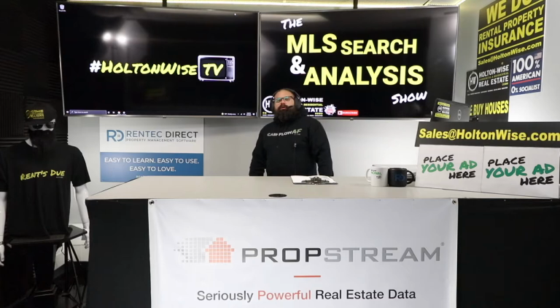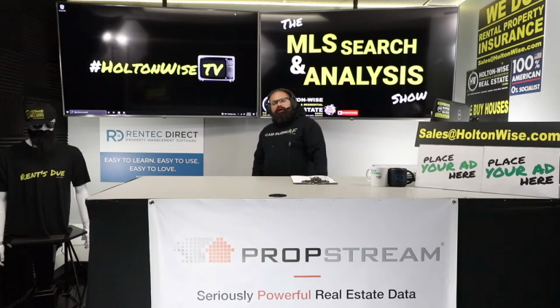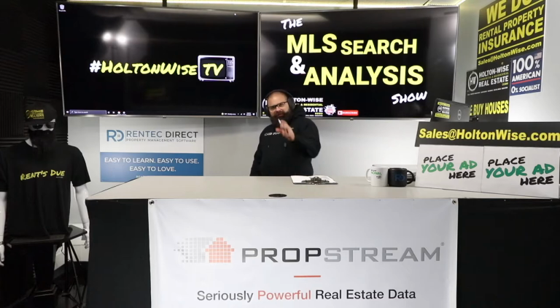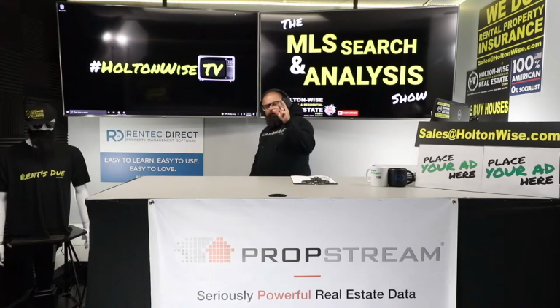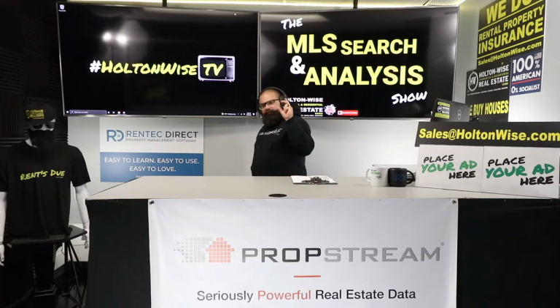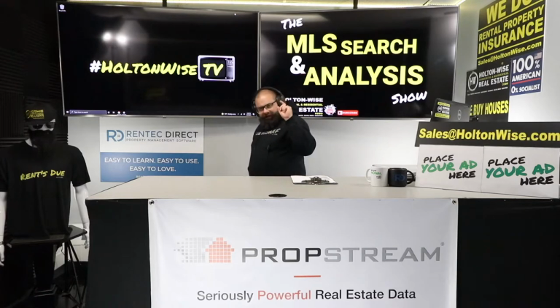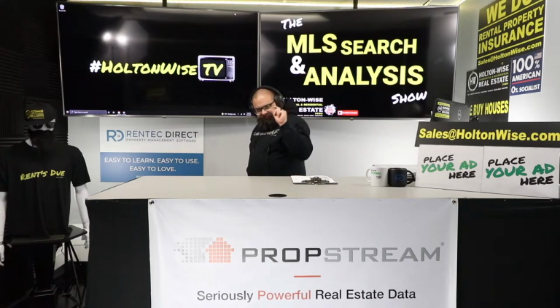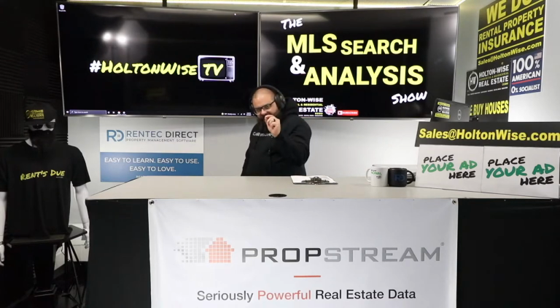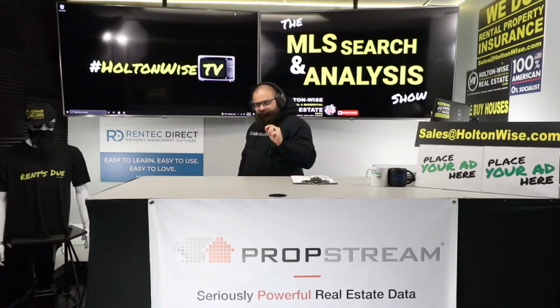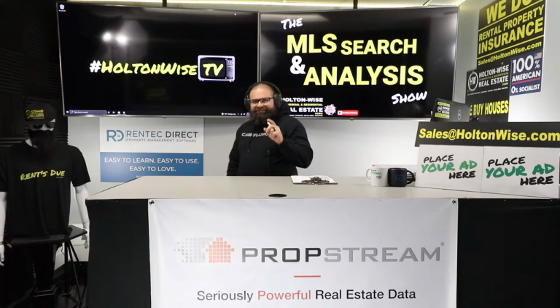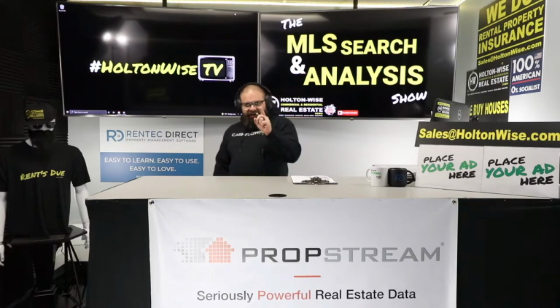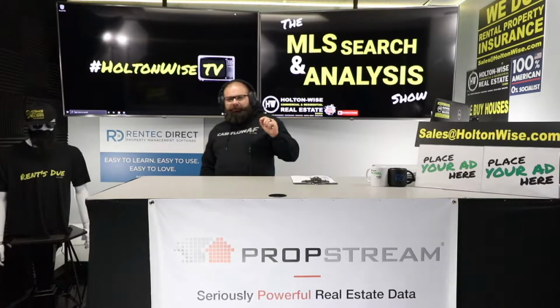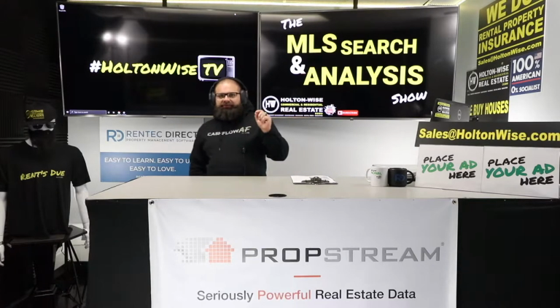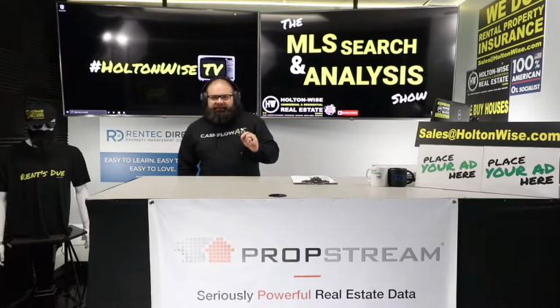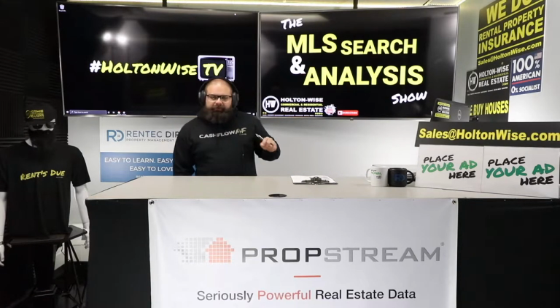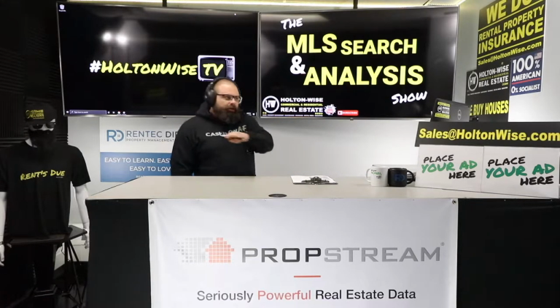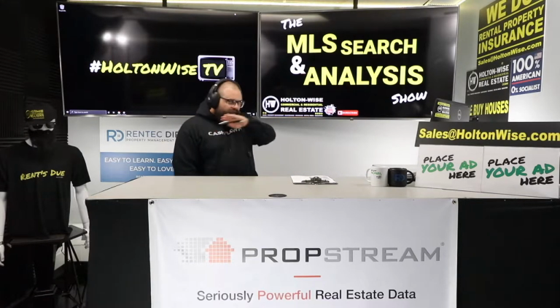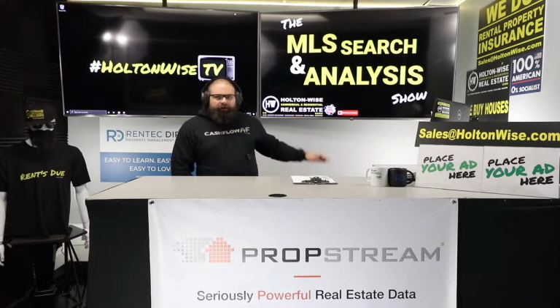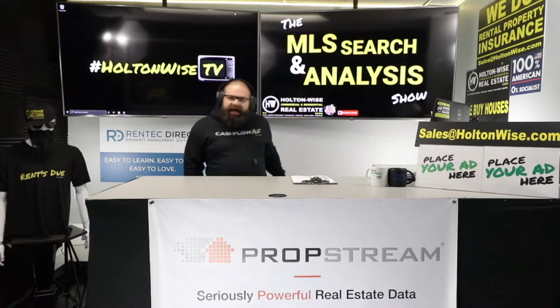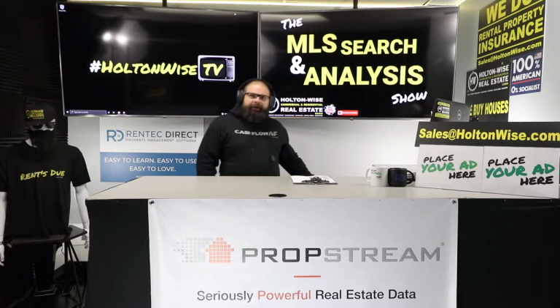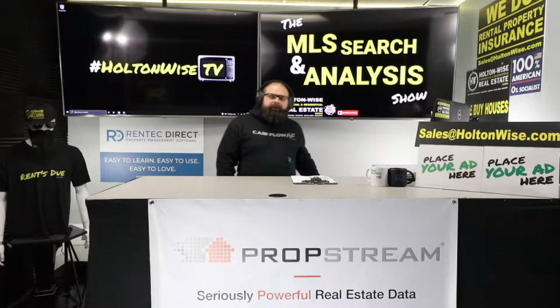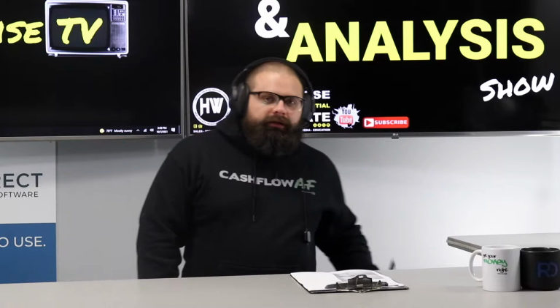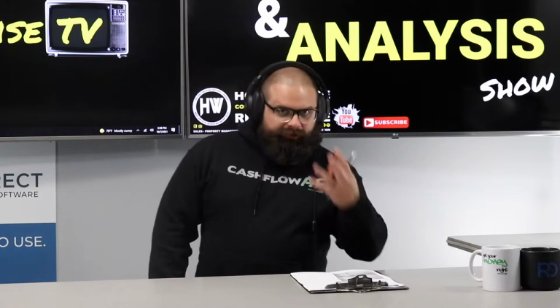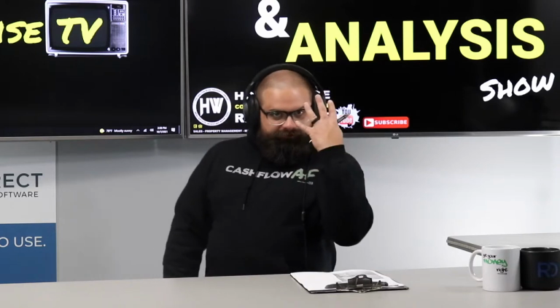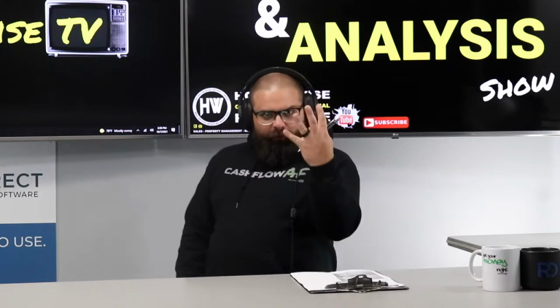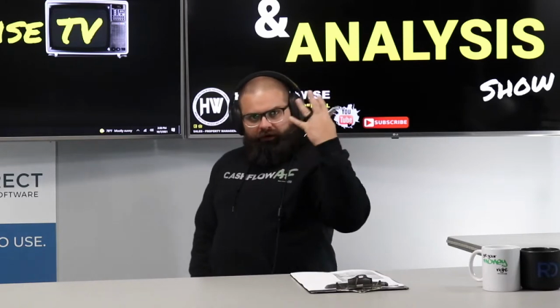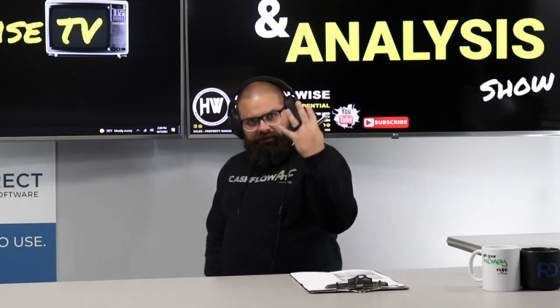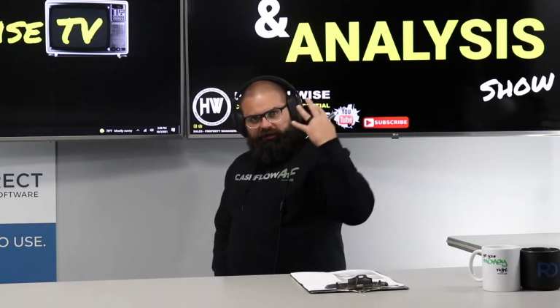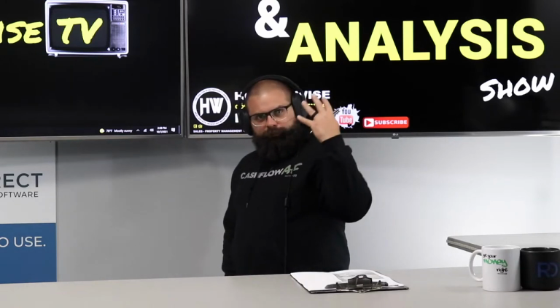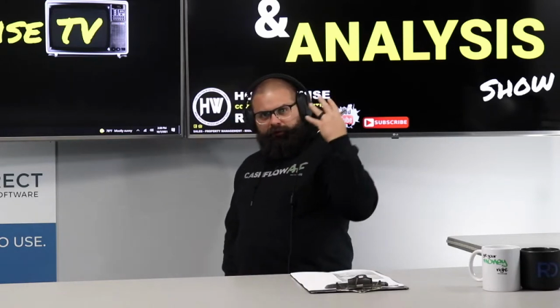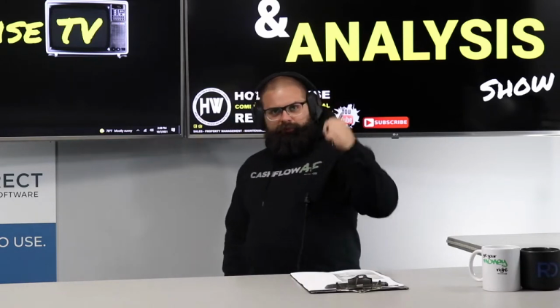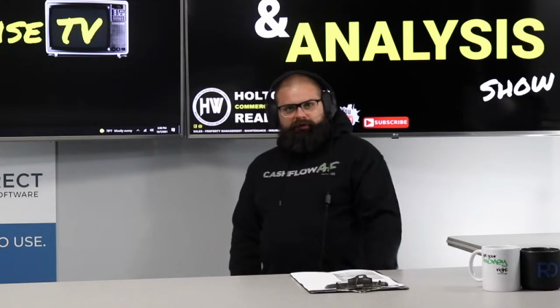We're going to be going over my favorite type of investment of all time: the four-unit apartment building.